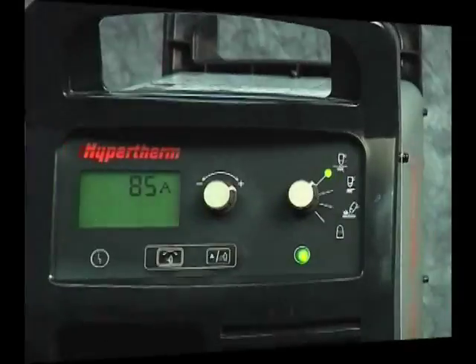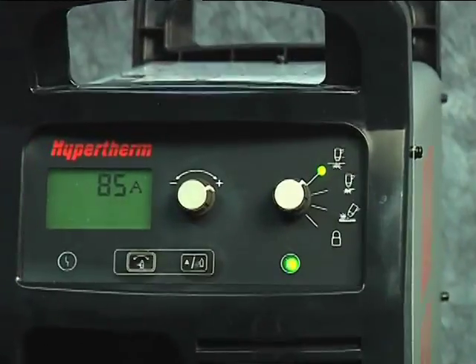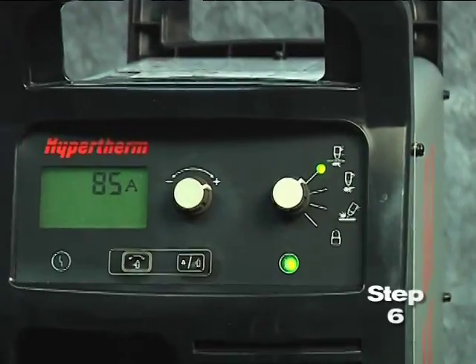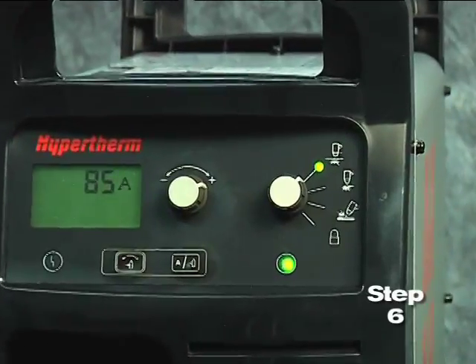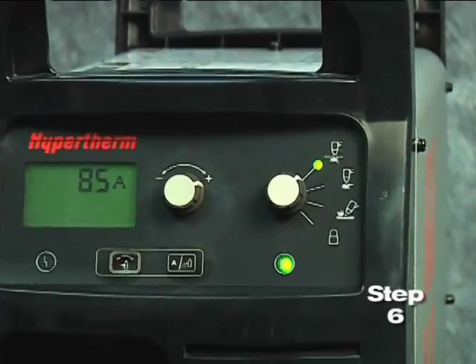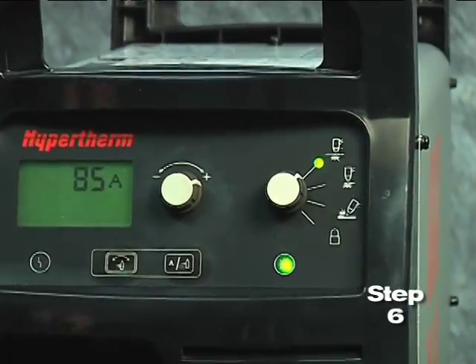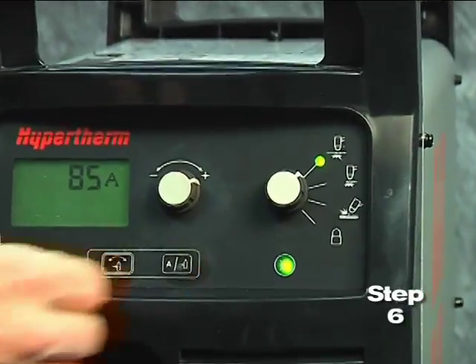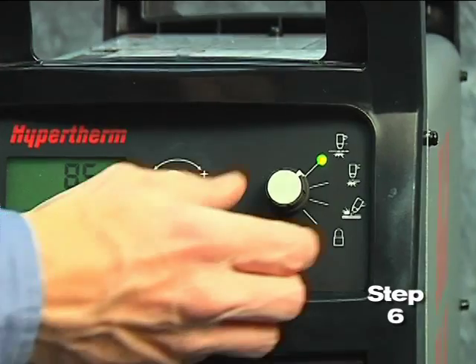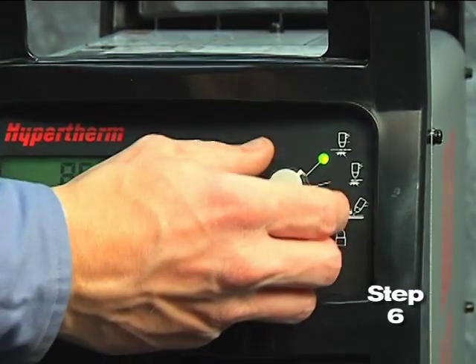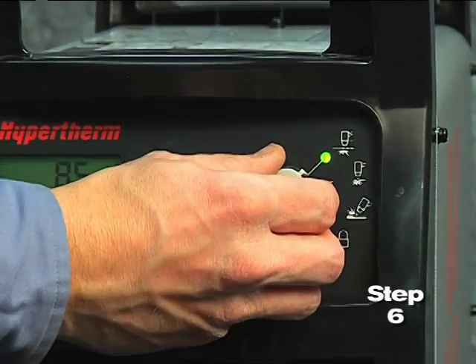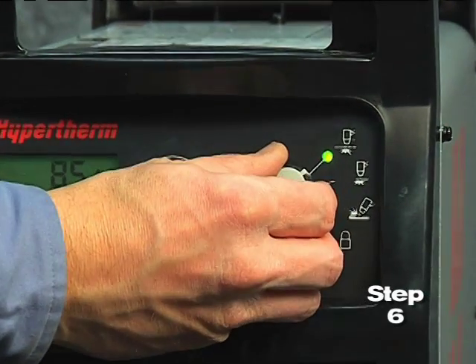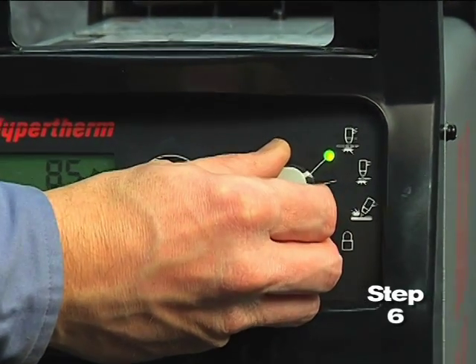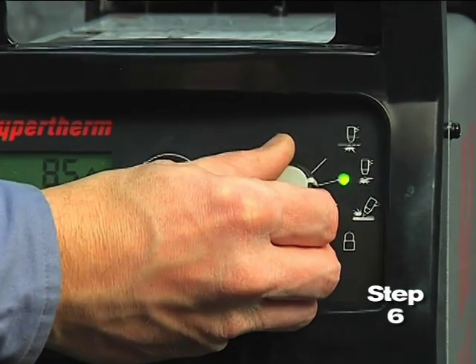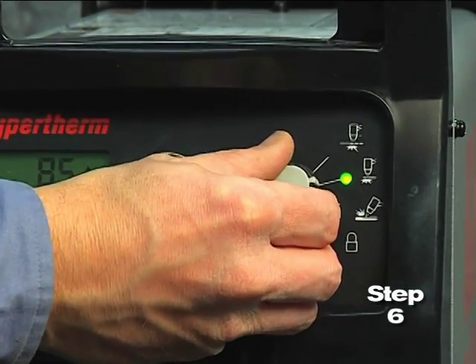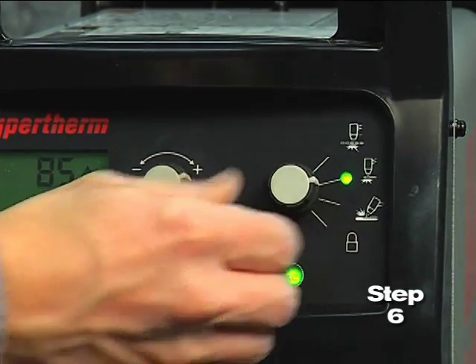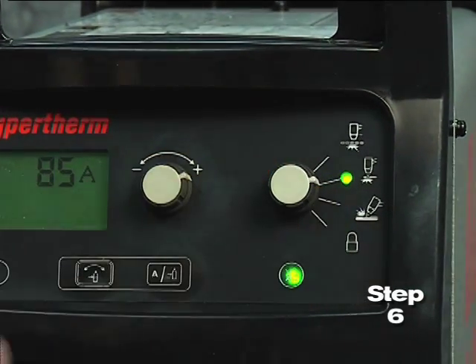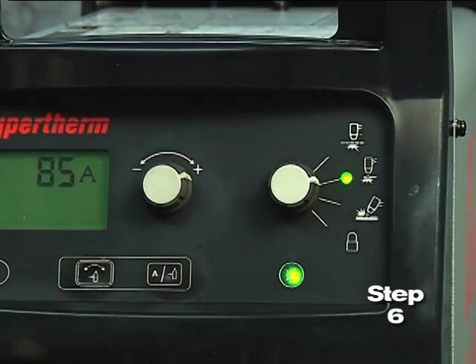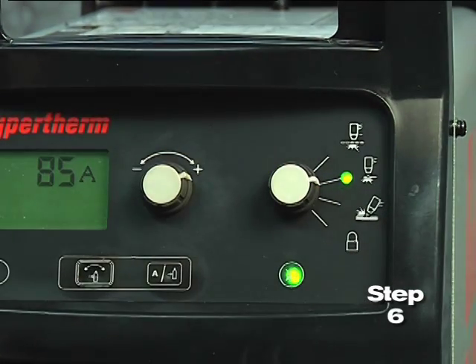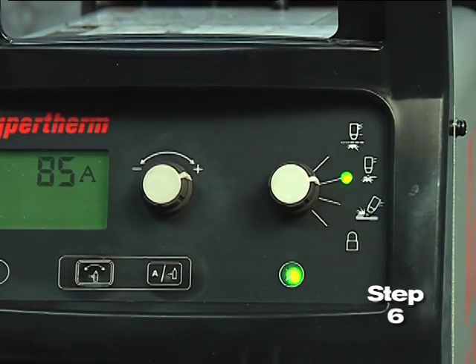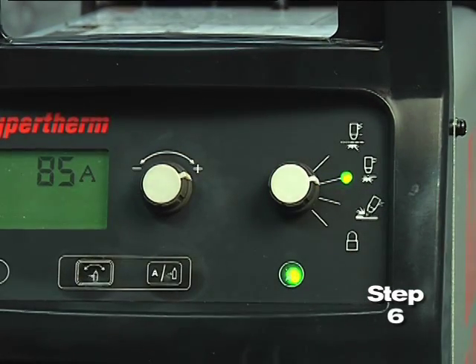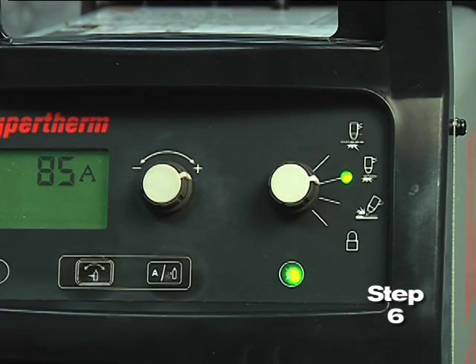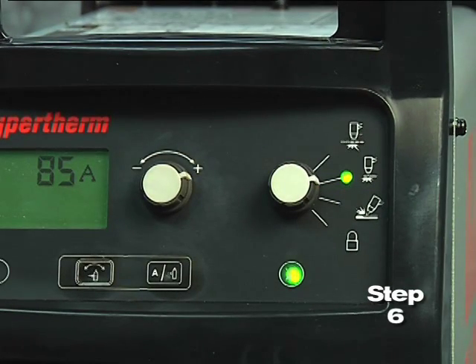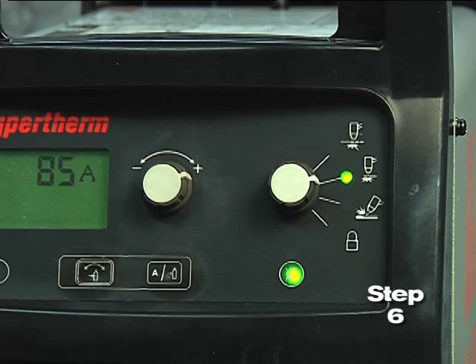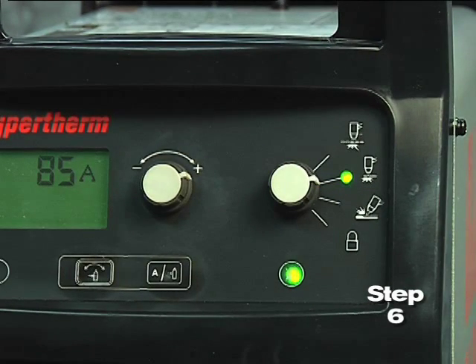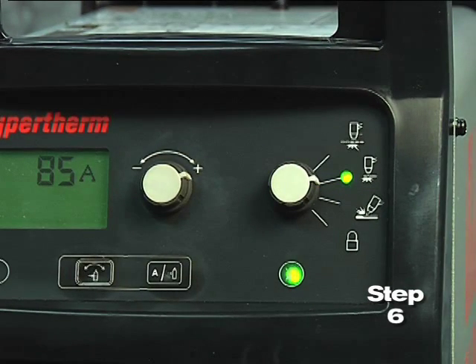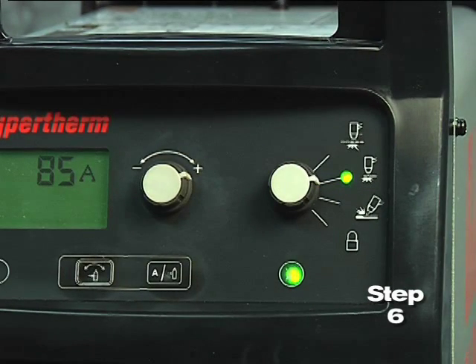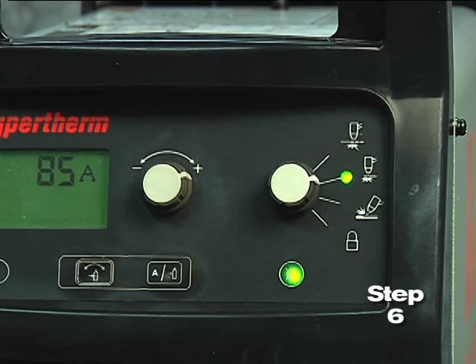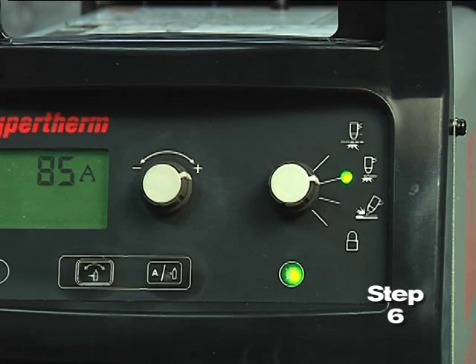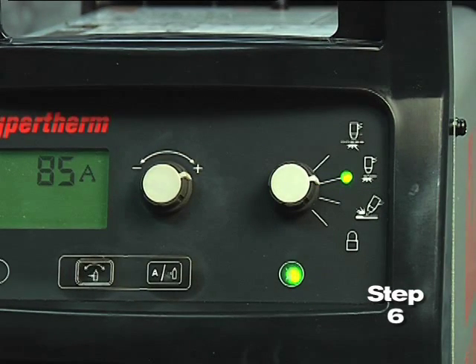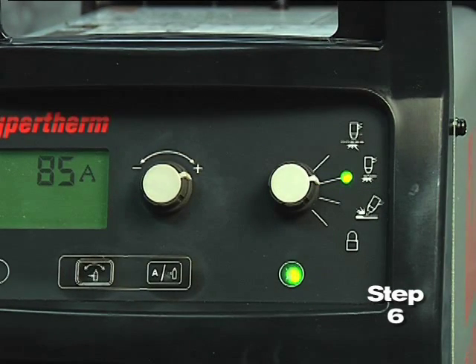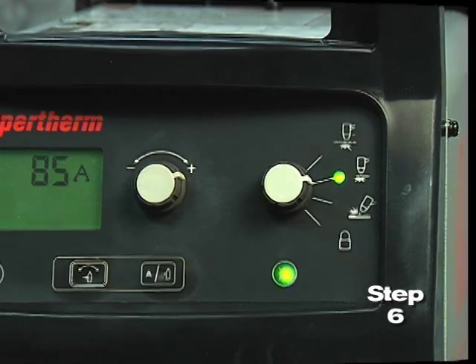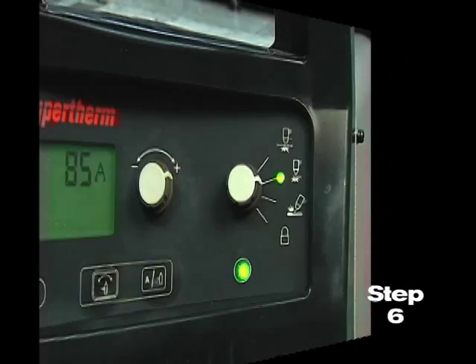Sixth, set the mode switch to the second setting for plate cutting. We will review the other settings momentarily.